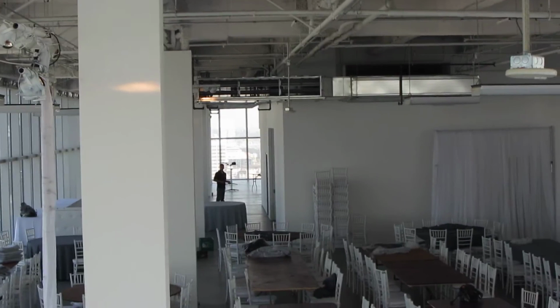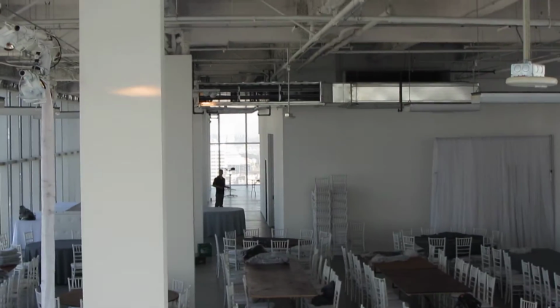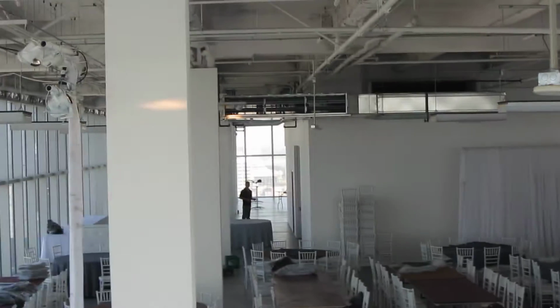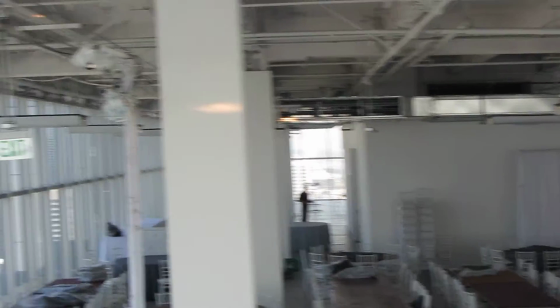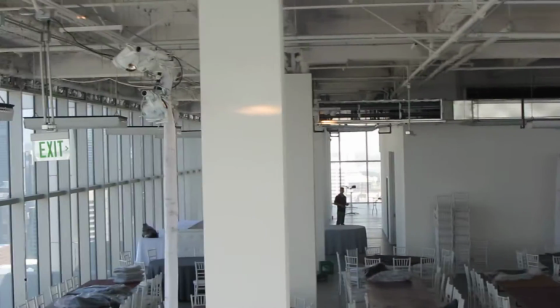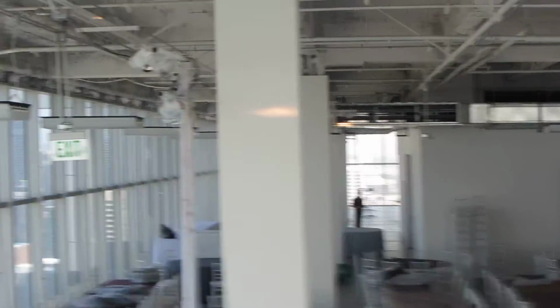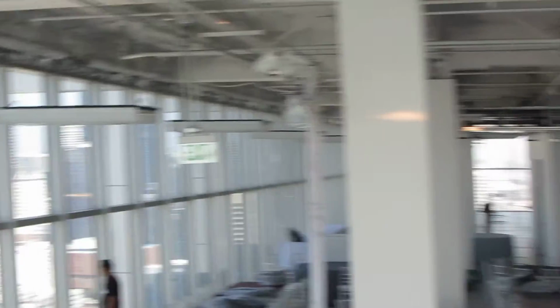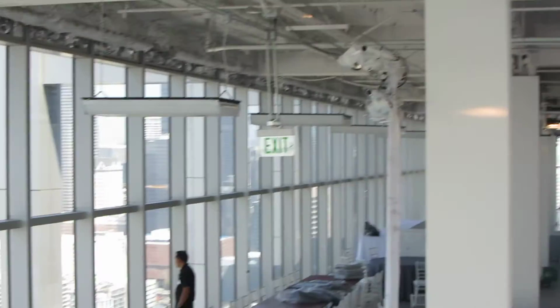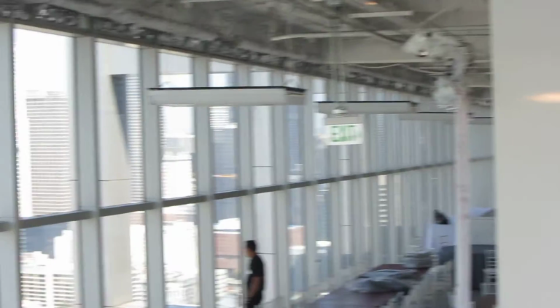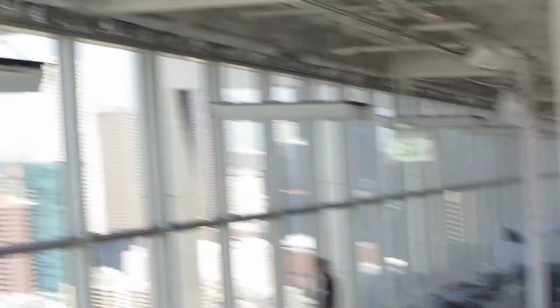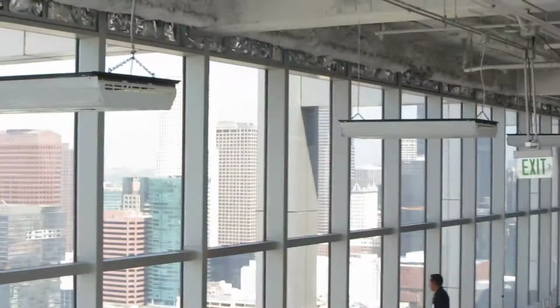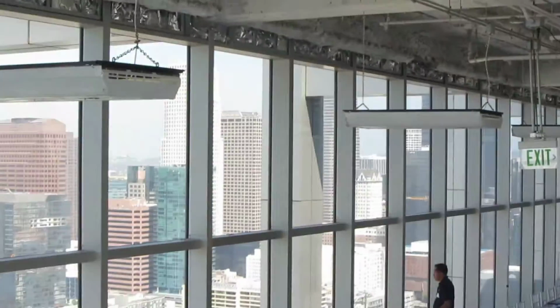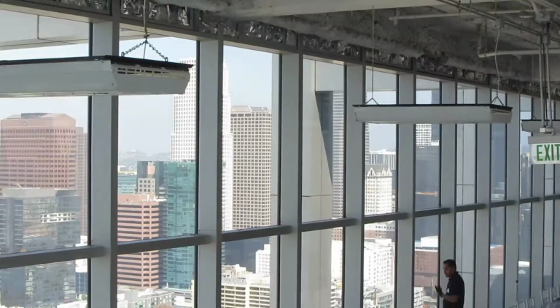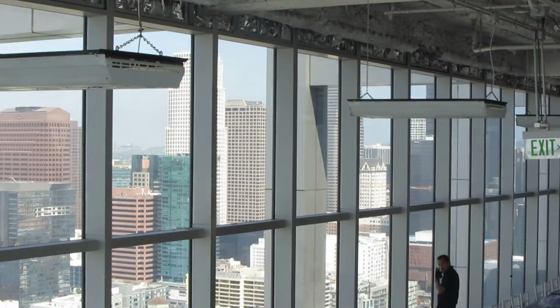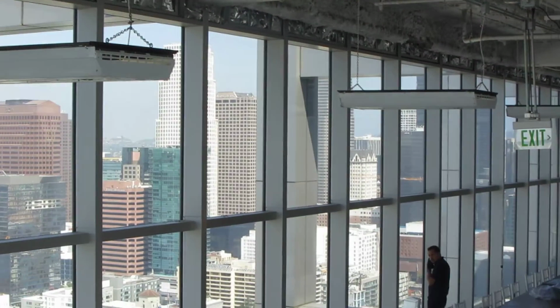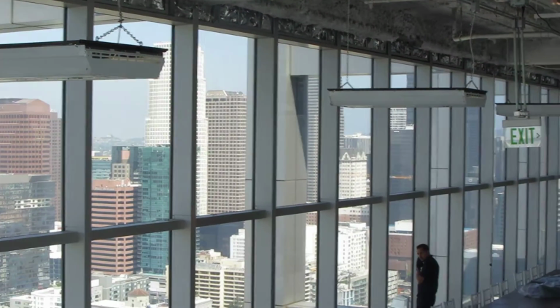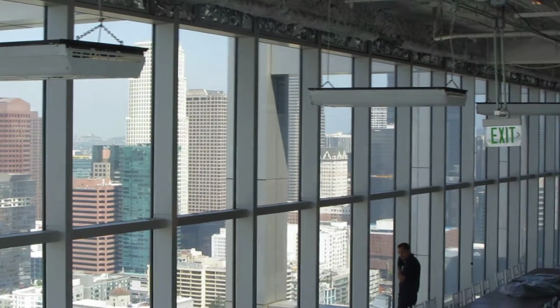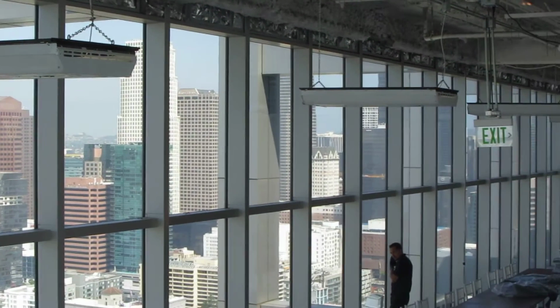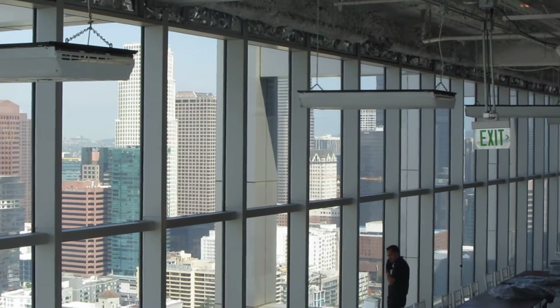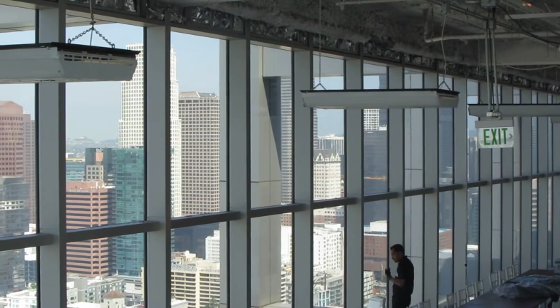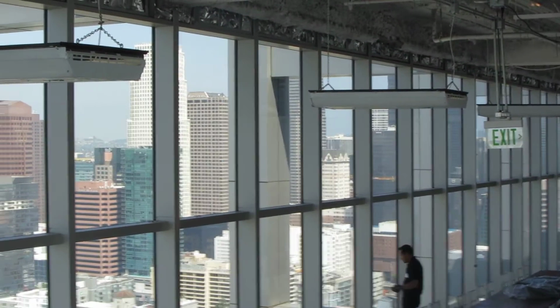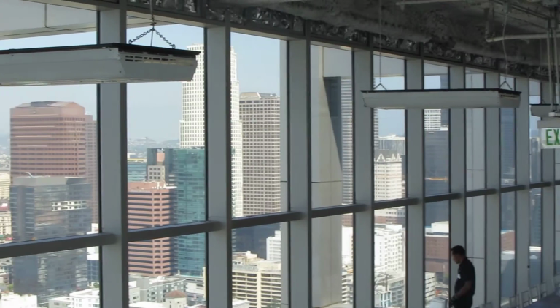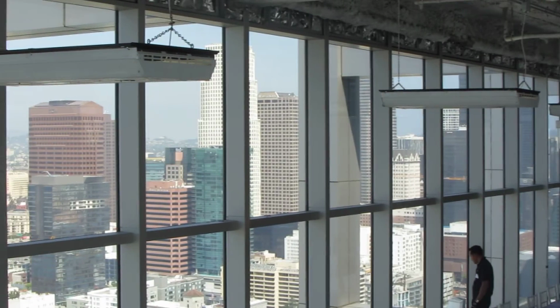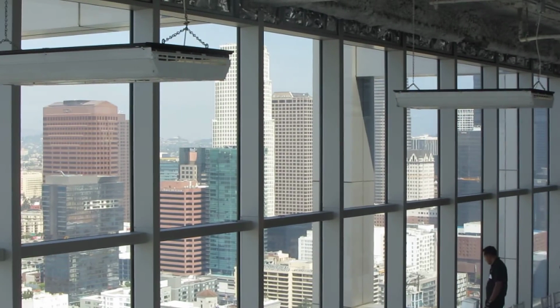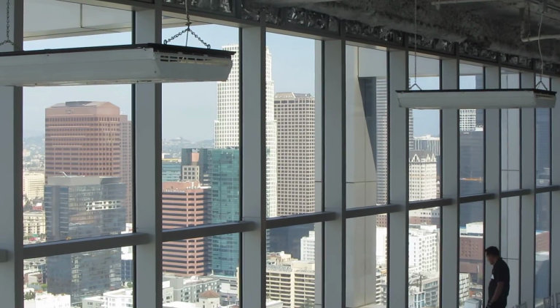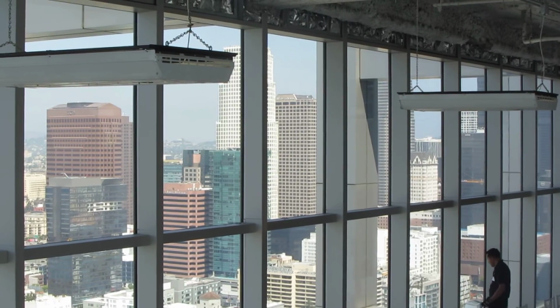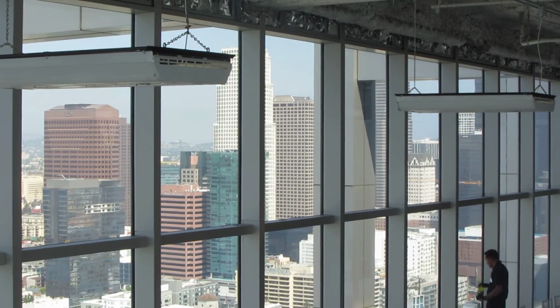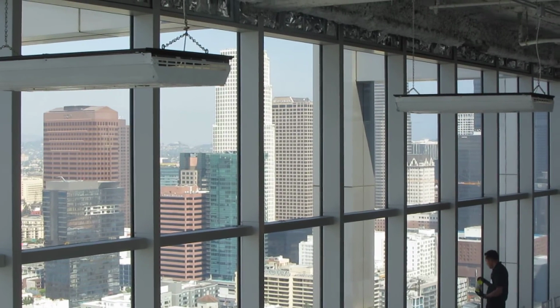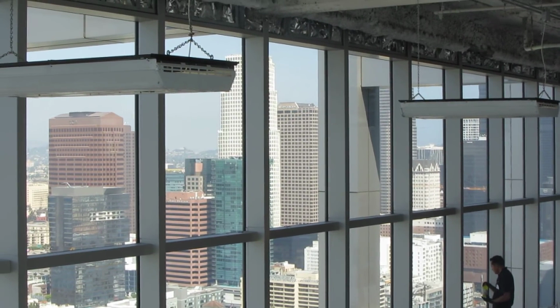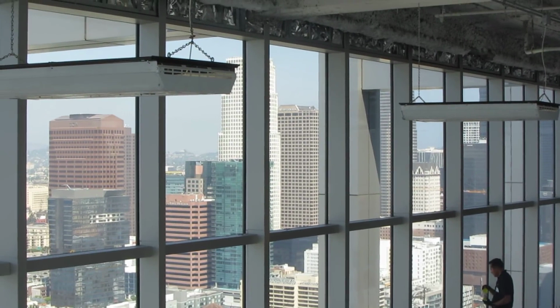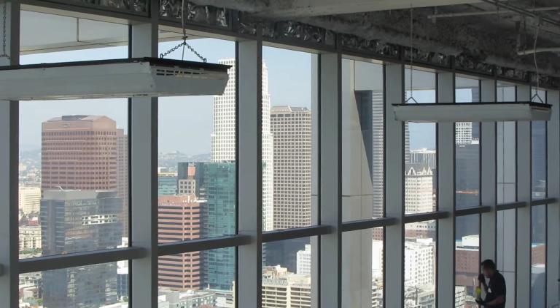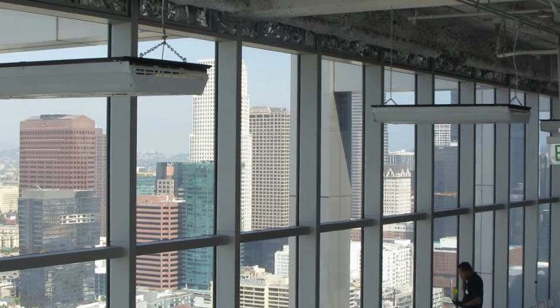Okay, so this is Jack here. I'm out here at the AT&T Center.